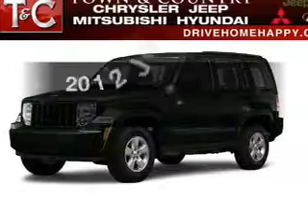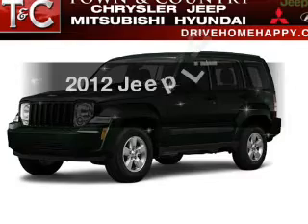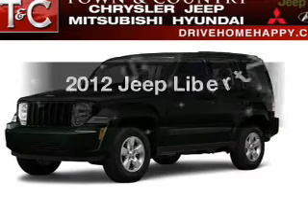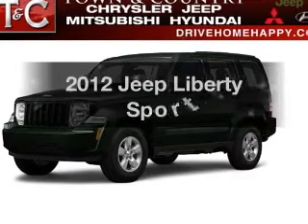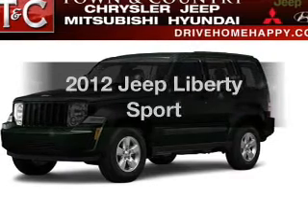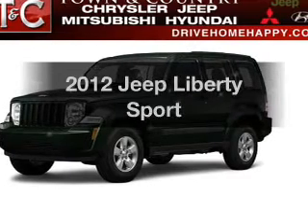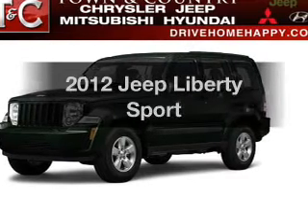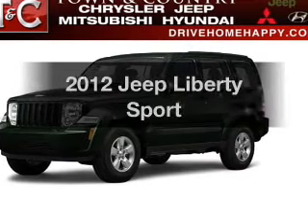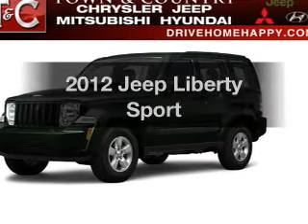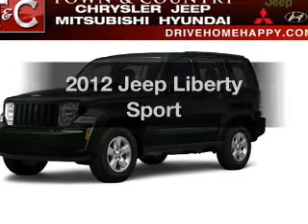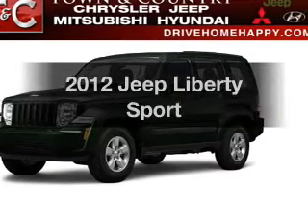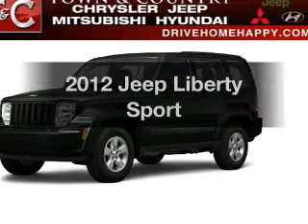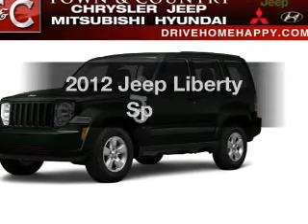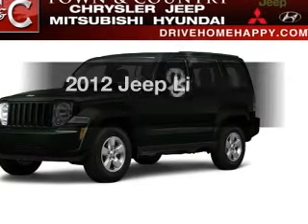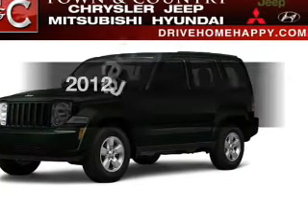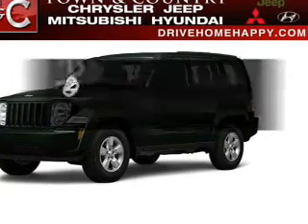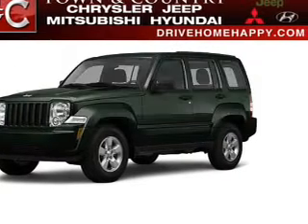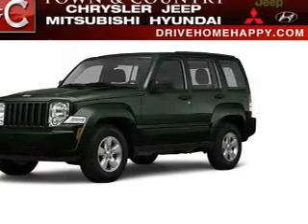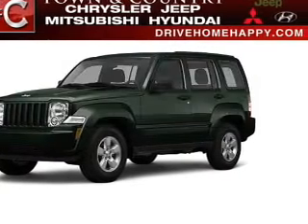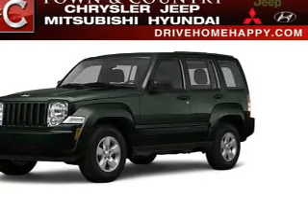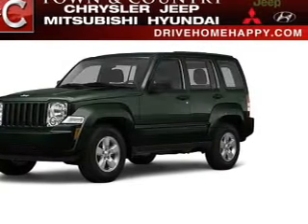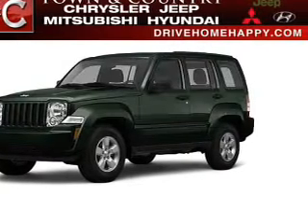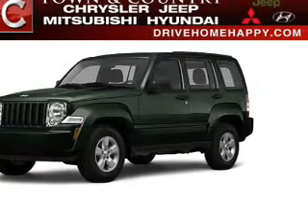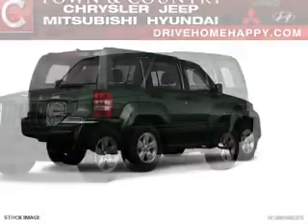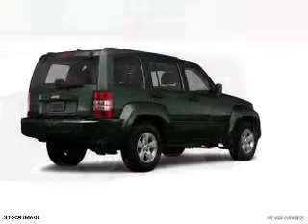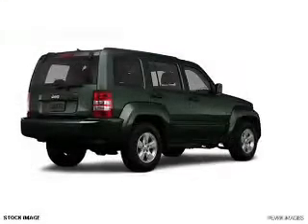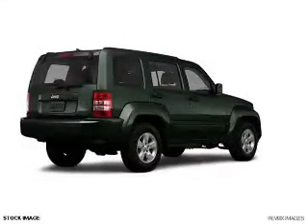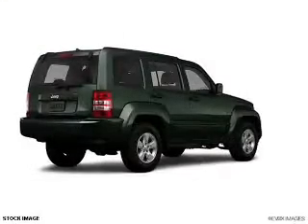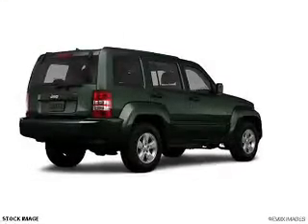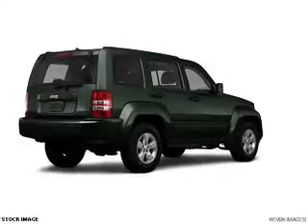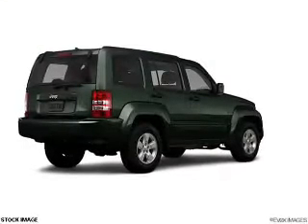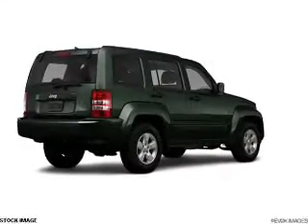Introducing the 2012 Jeep Liberty. If you're looking for a first-rate auto, this one could be yours today.